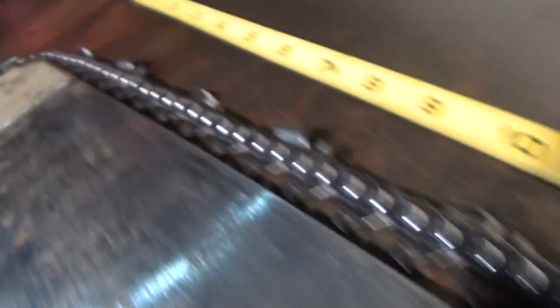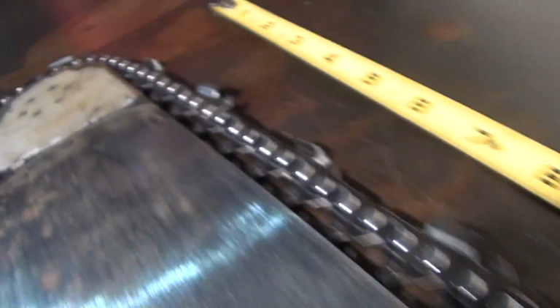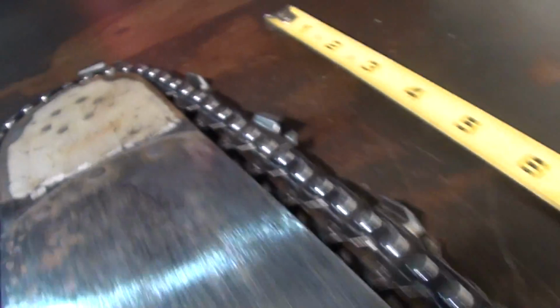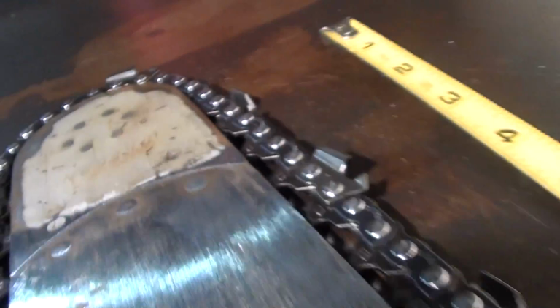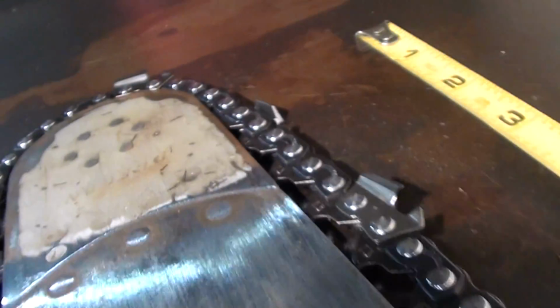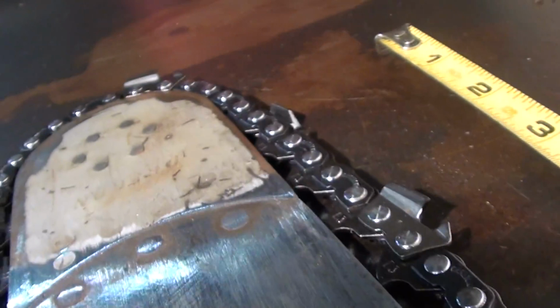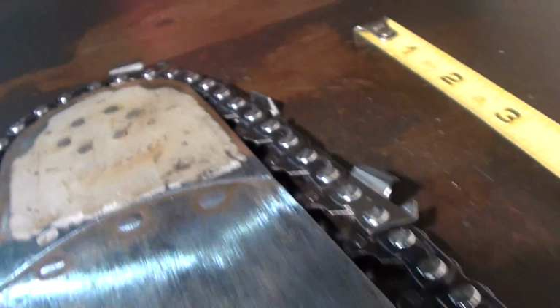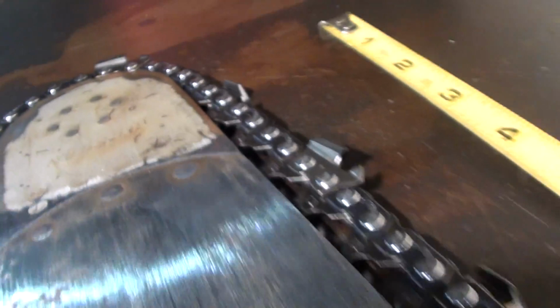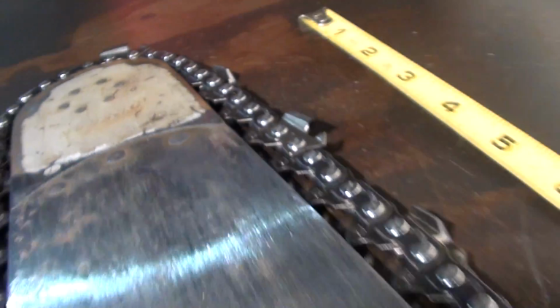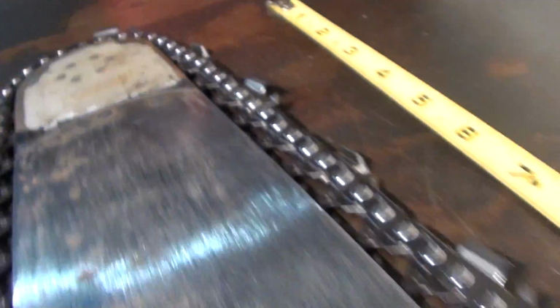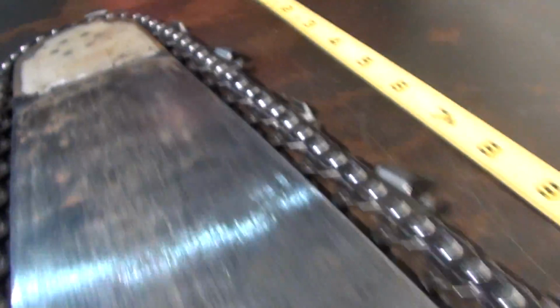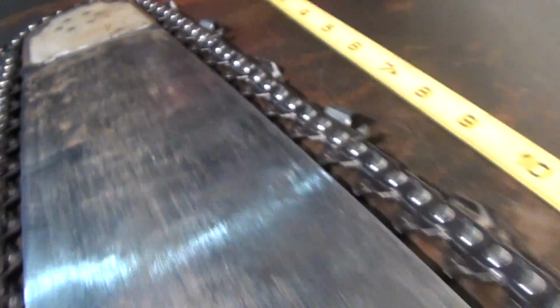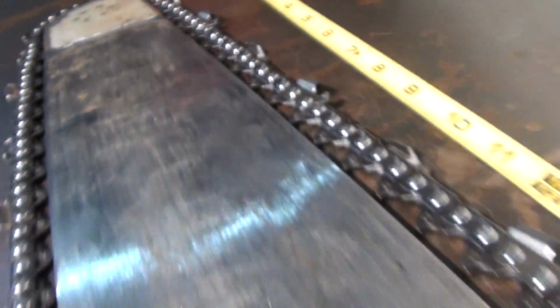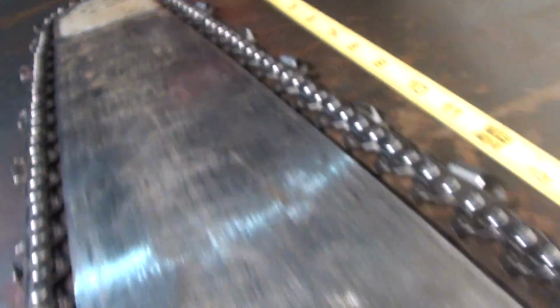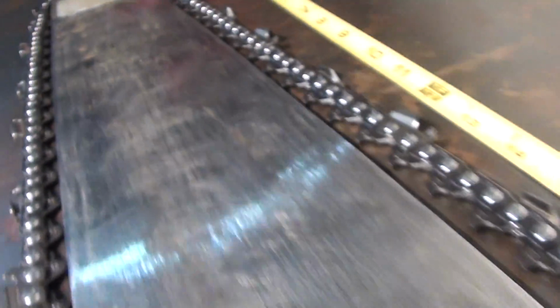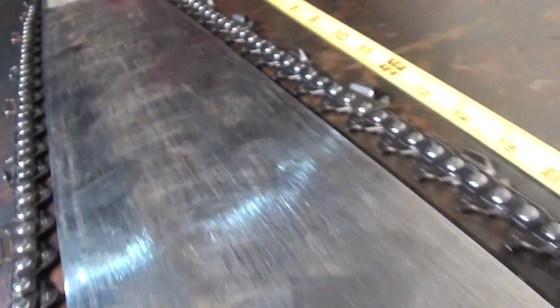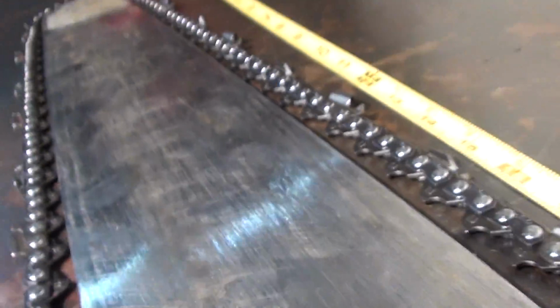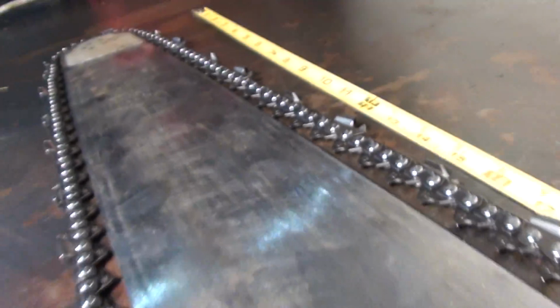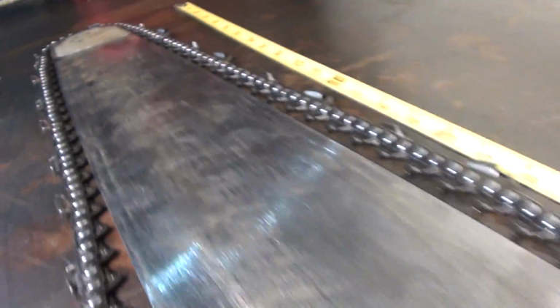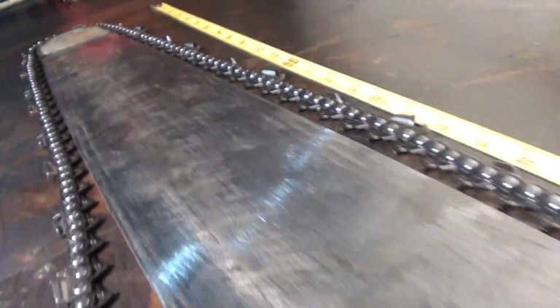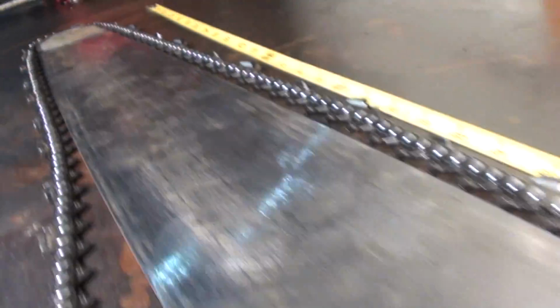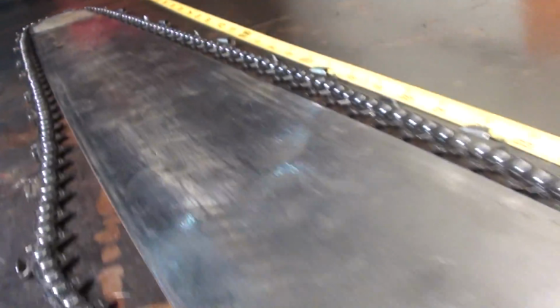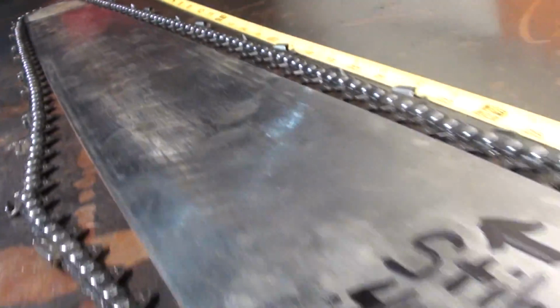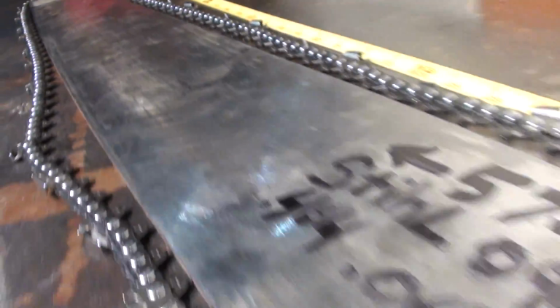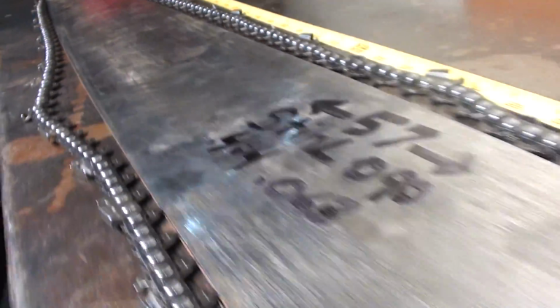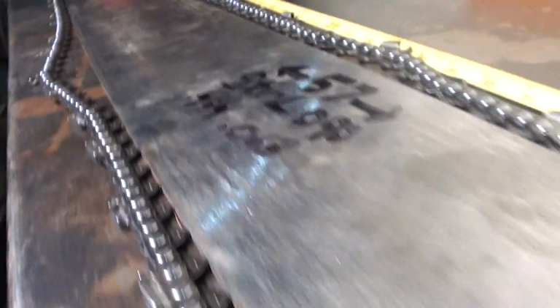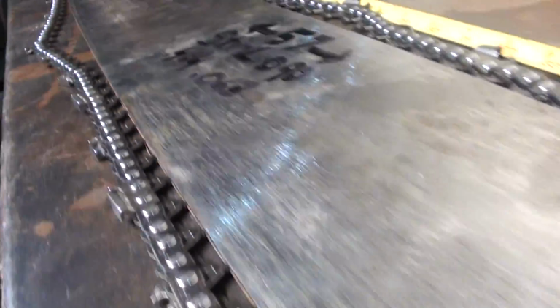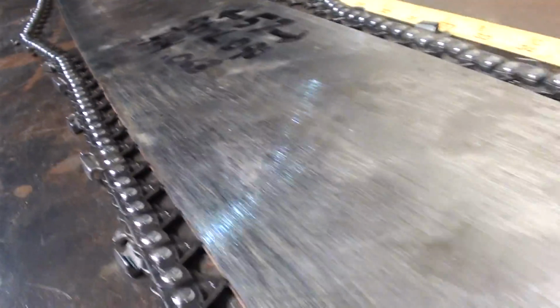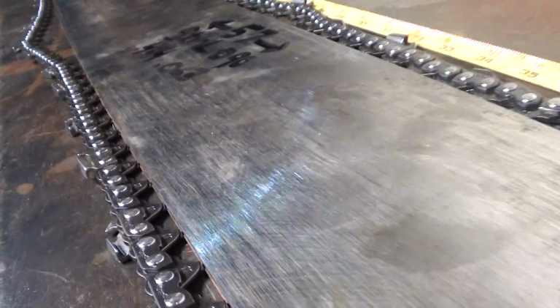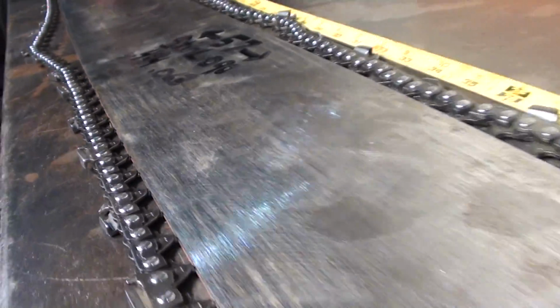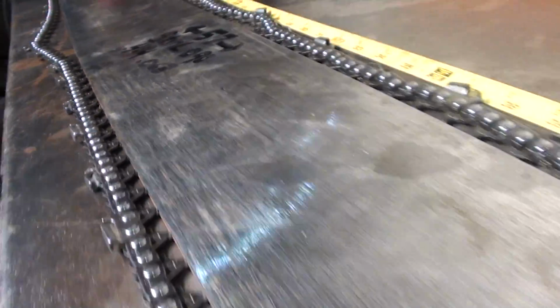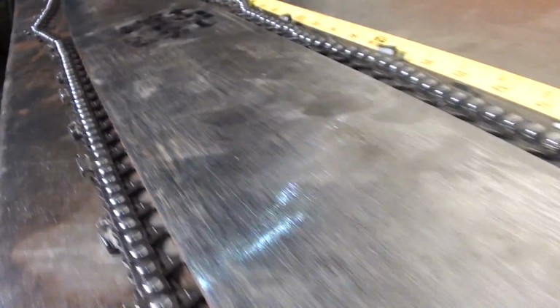If you need a long bar for your big steel 090, 075, or 084, here's a nice bar.